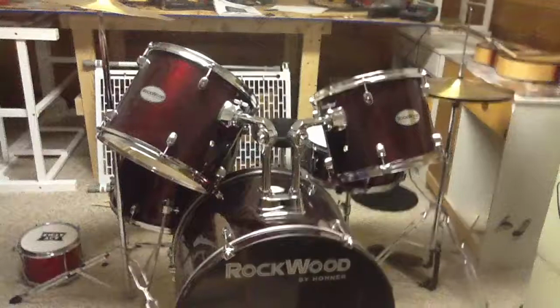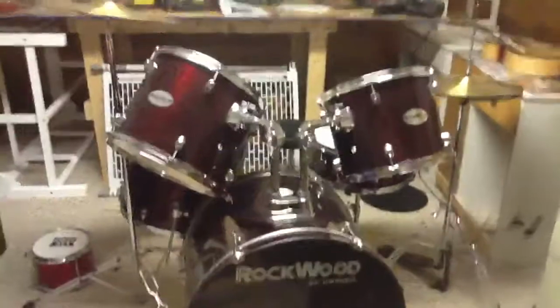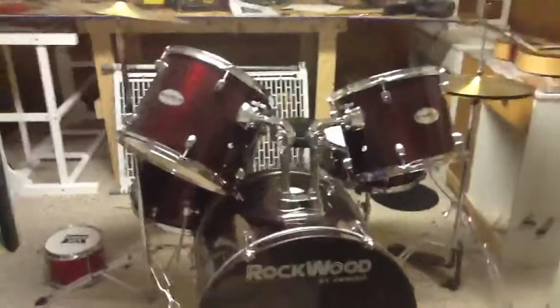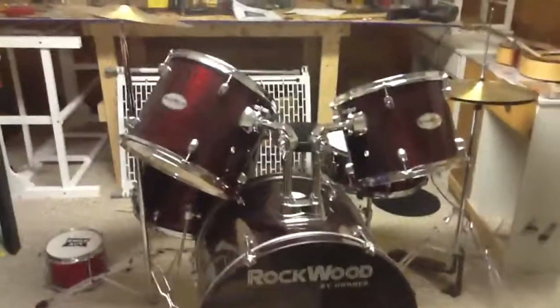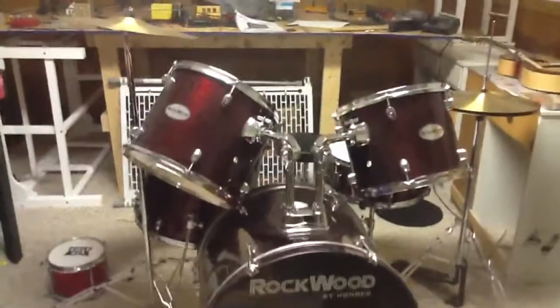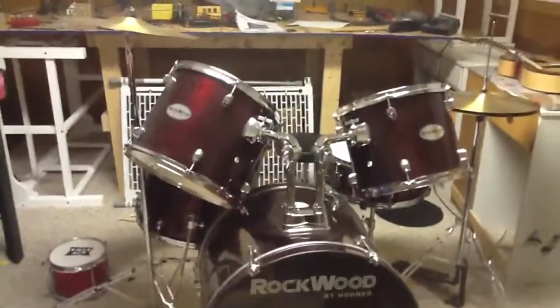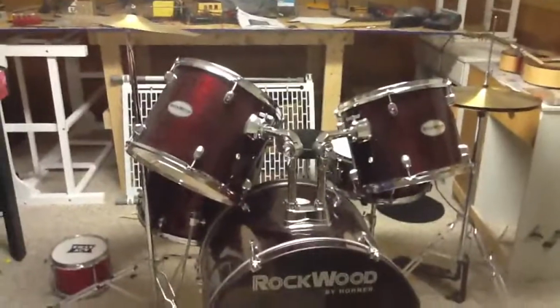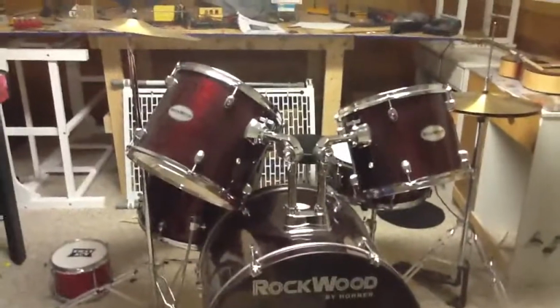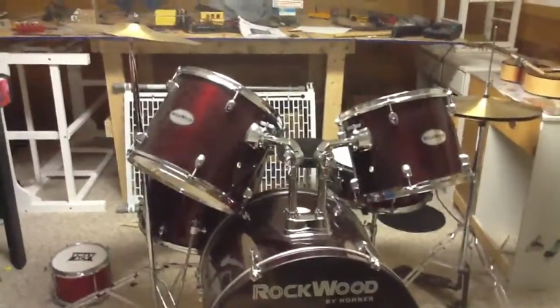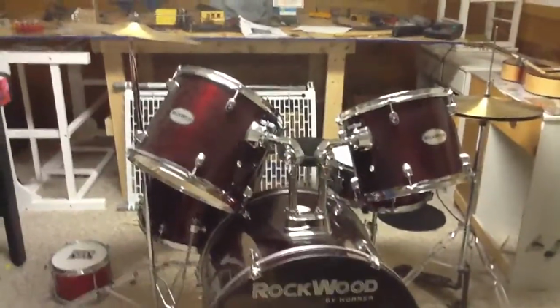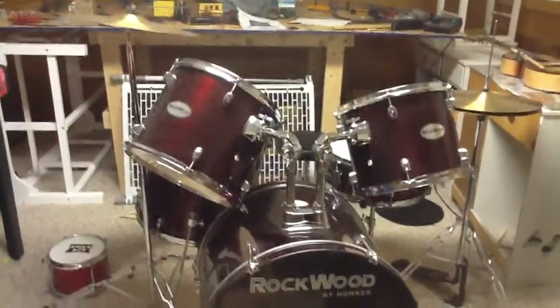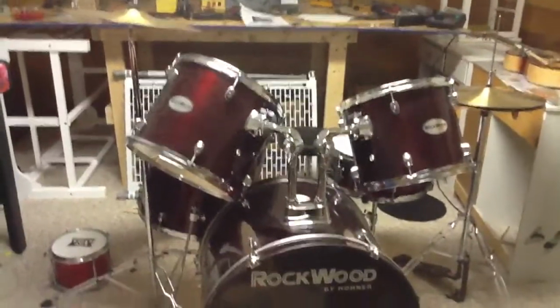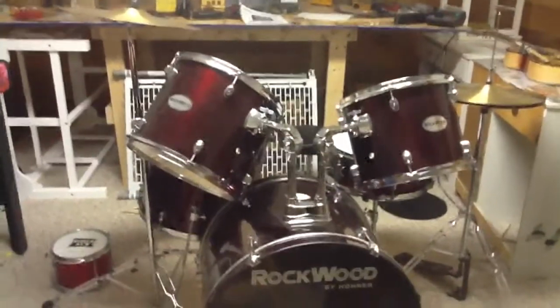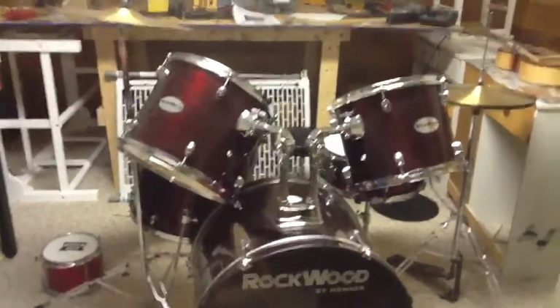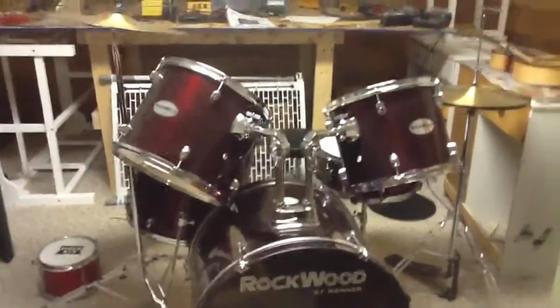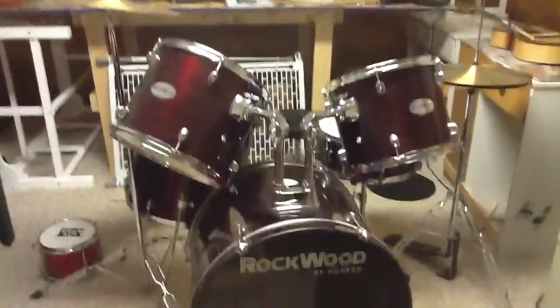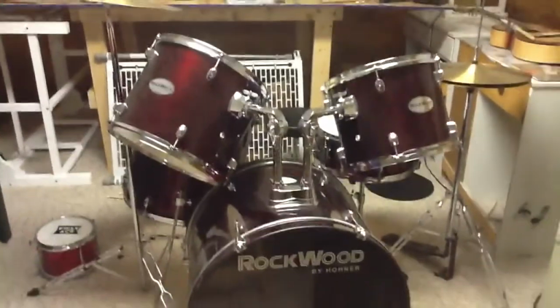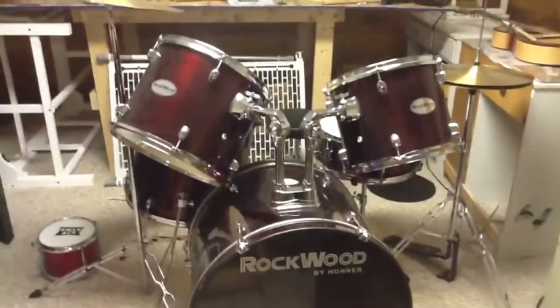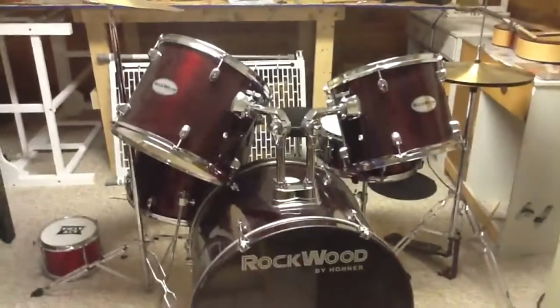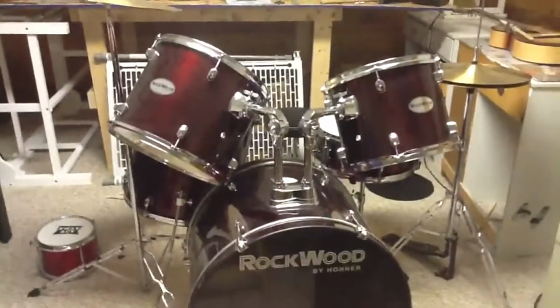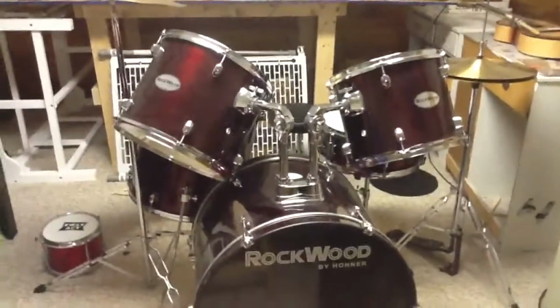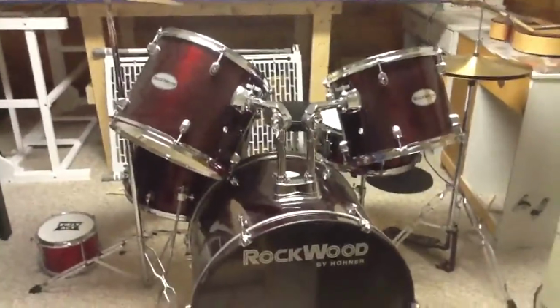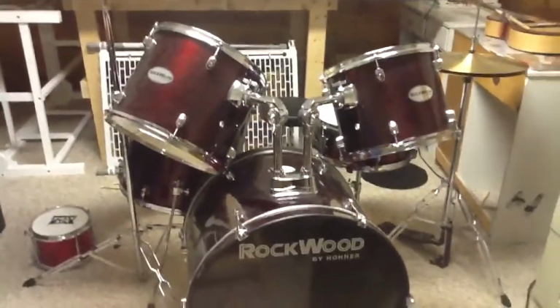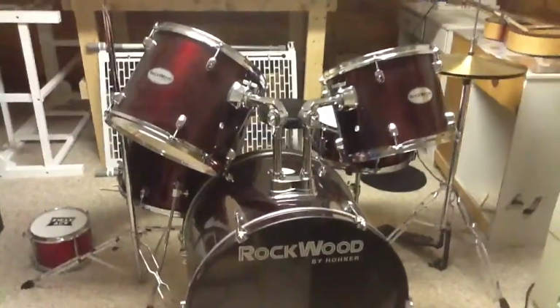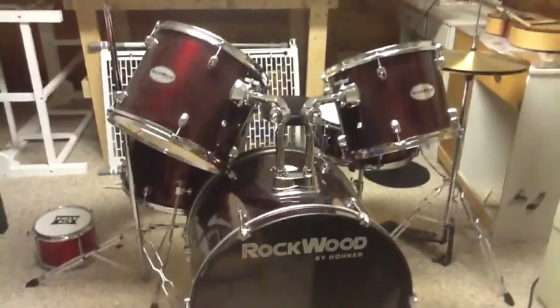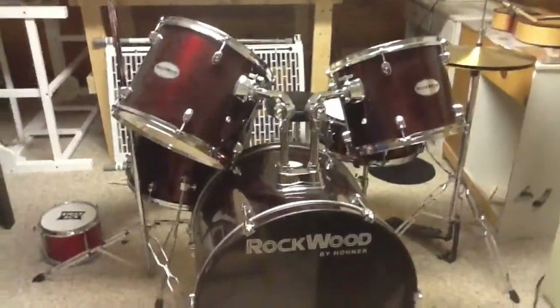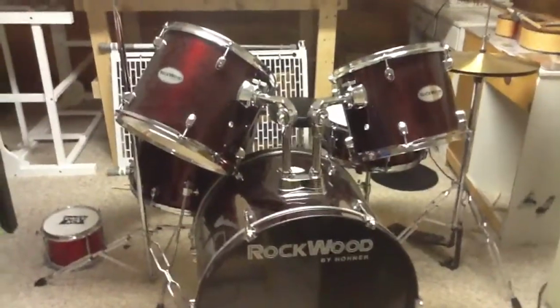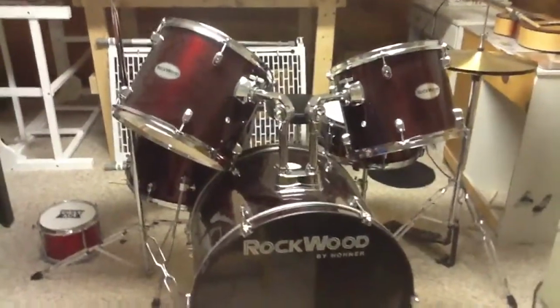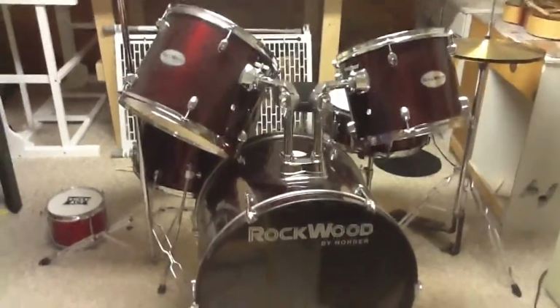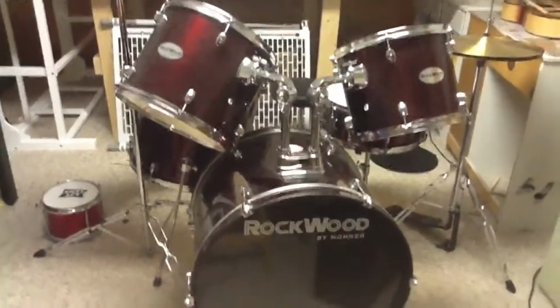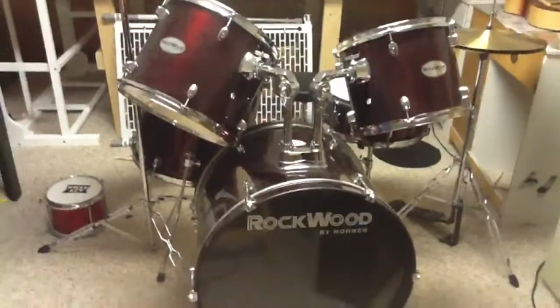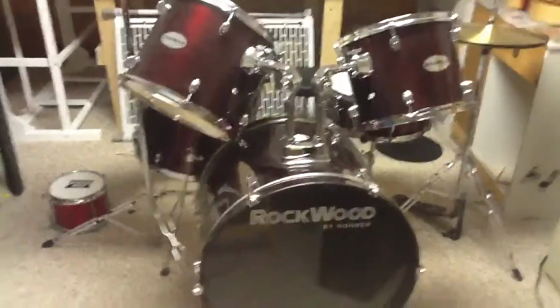Hey guys, so this is my Rockwood drum set, and I'm going to be showing you it today.